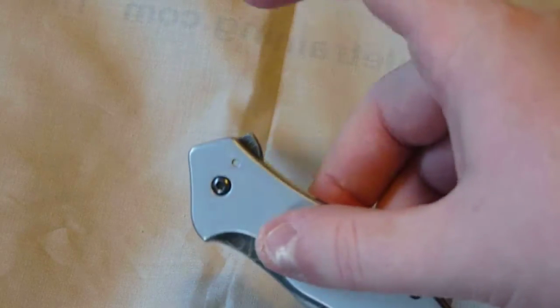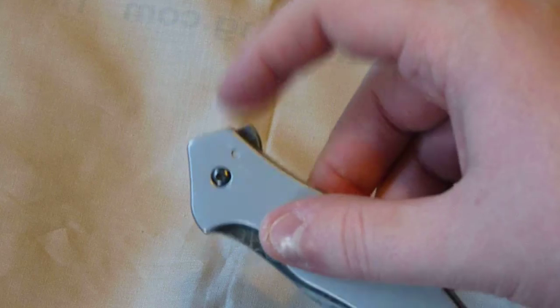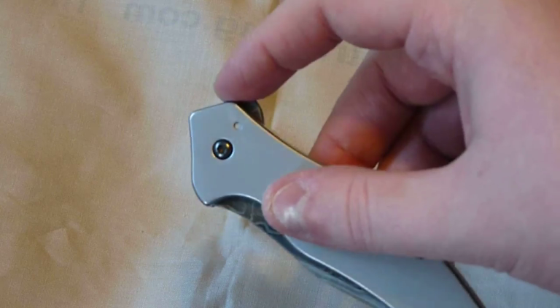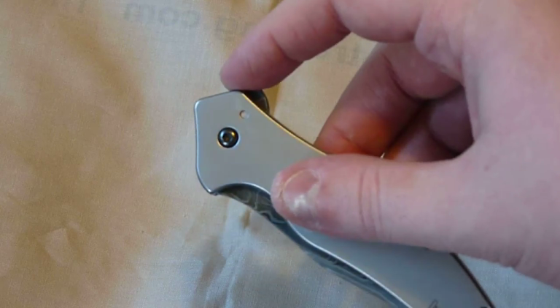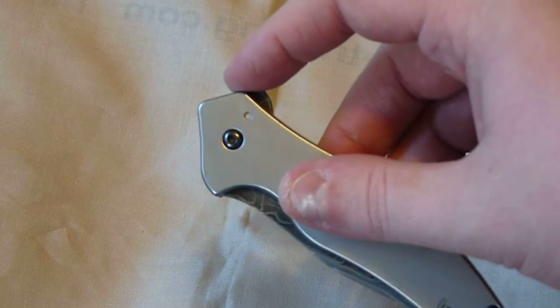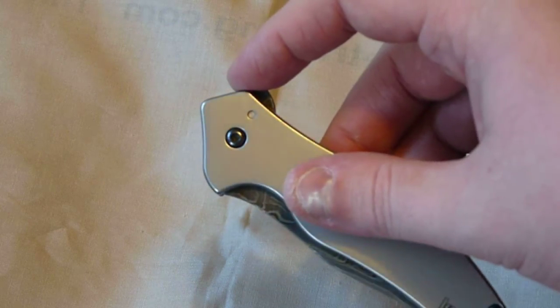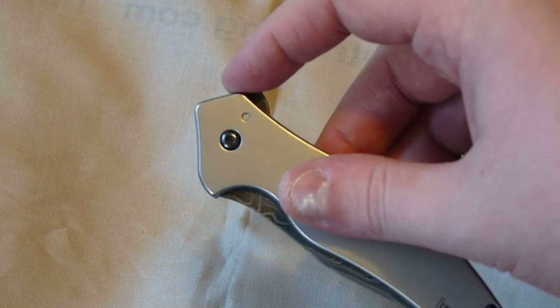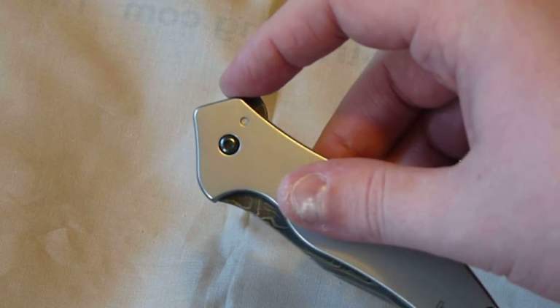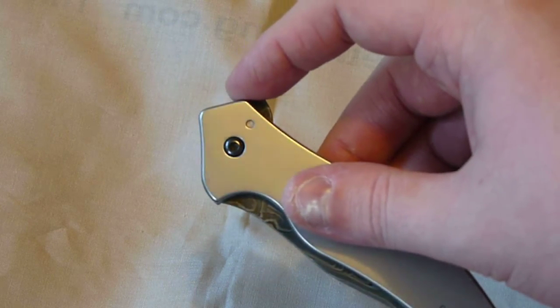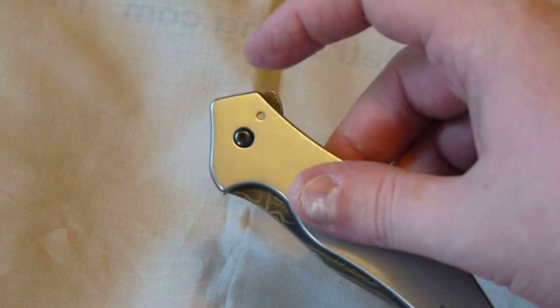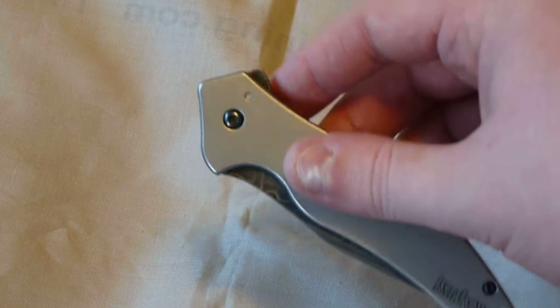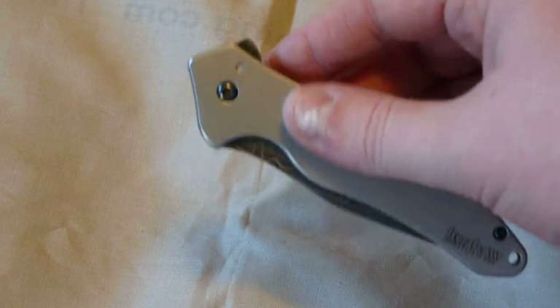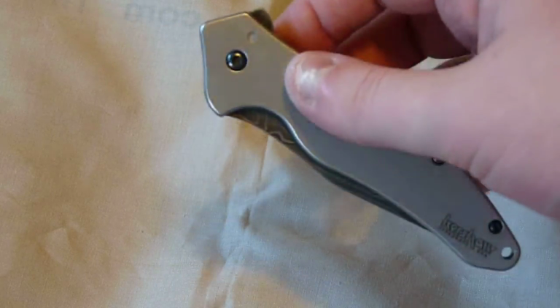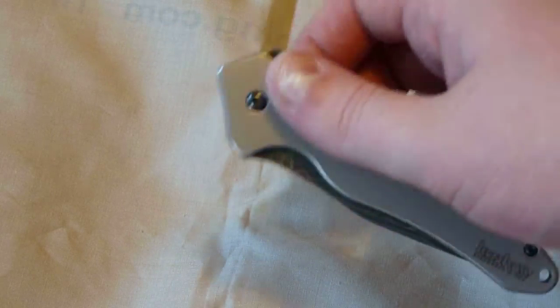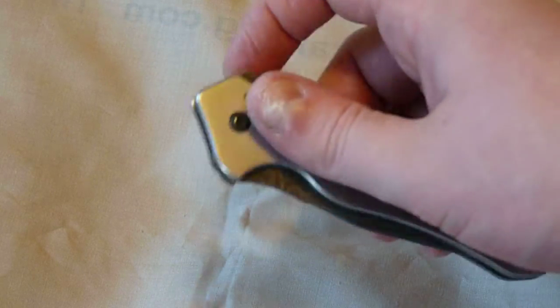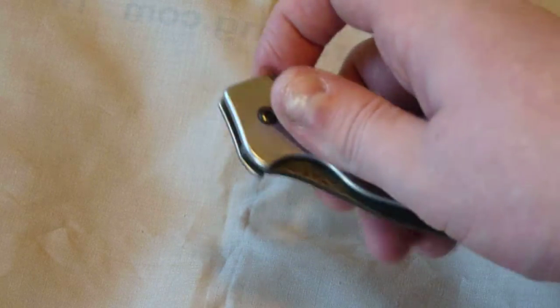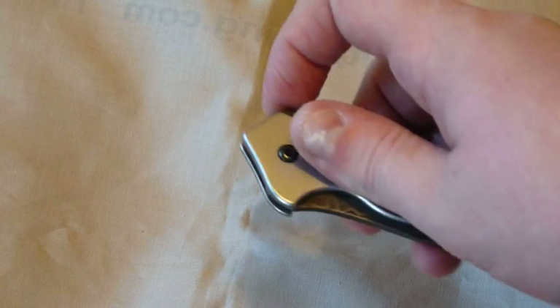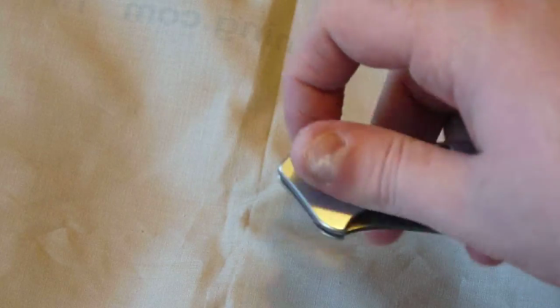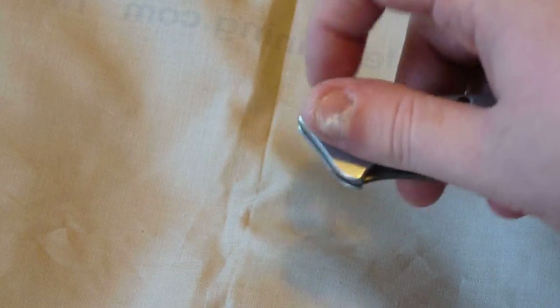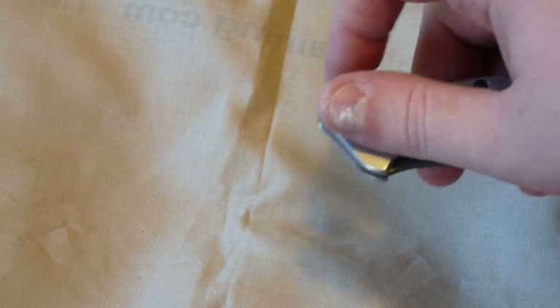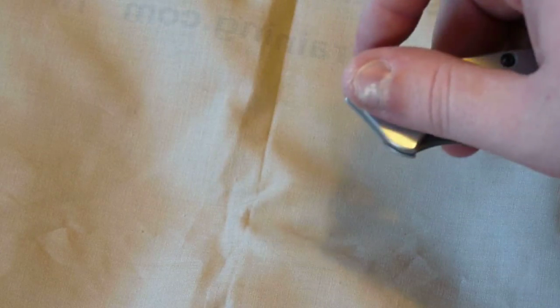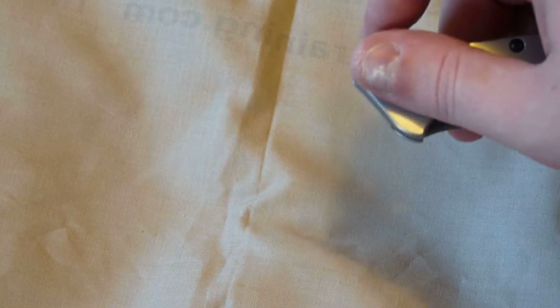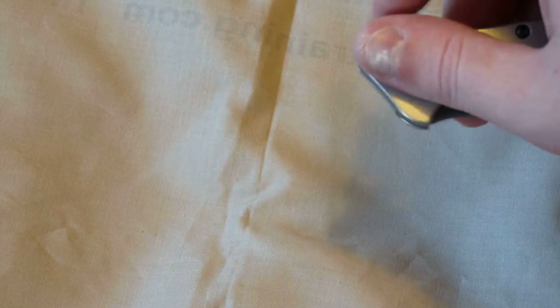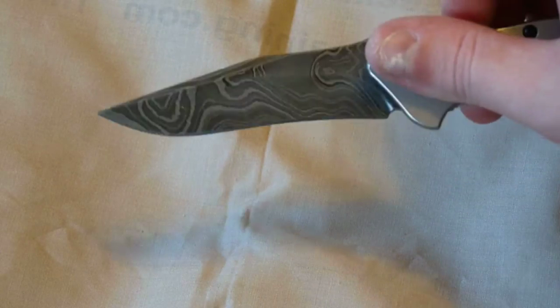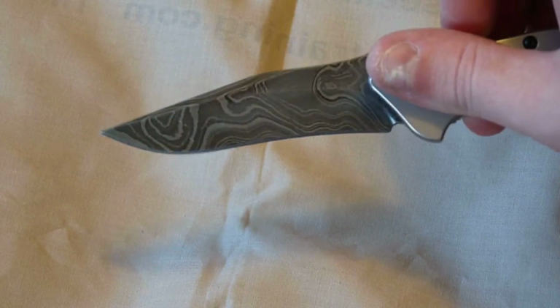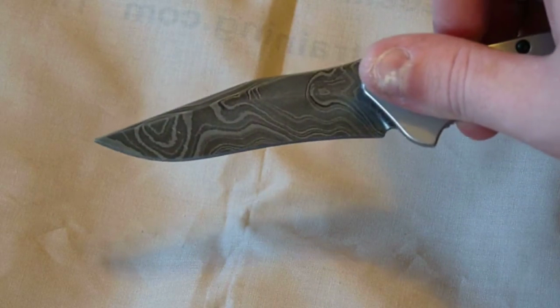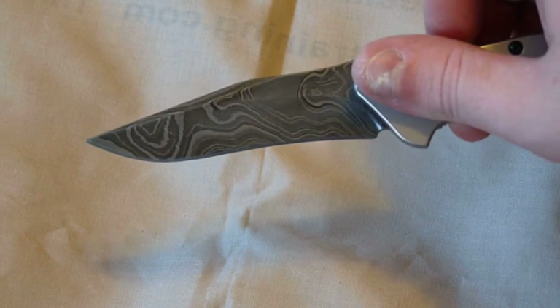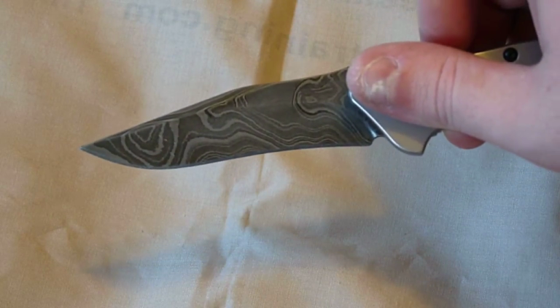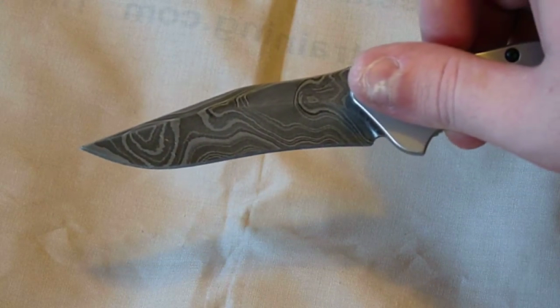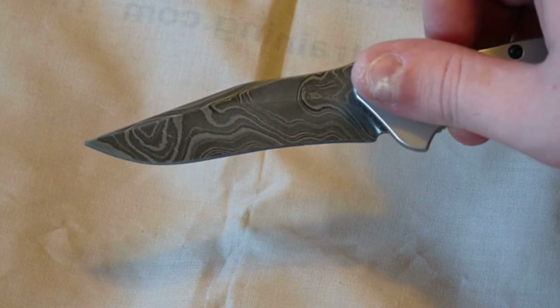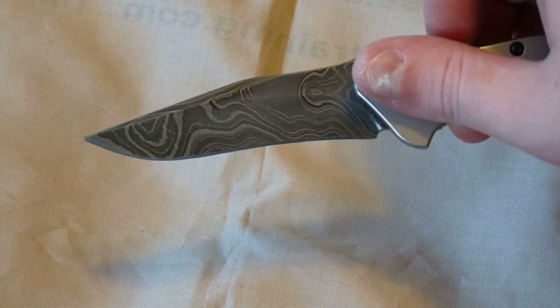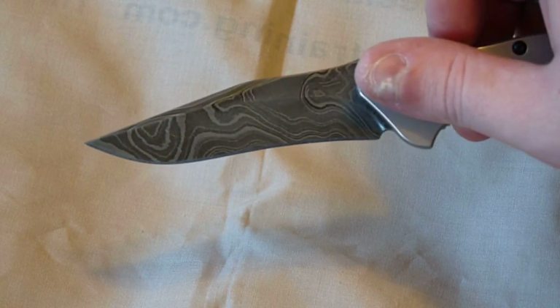It's flipper only and assisted opening. As you can see, it comes out pretty fast.